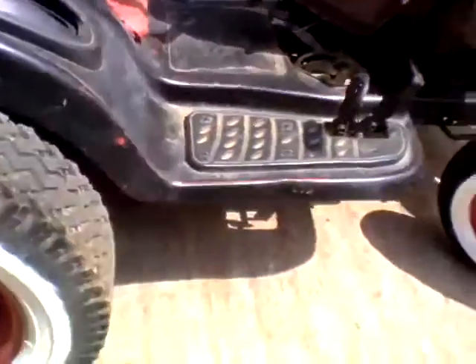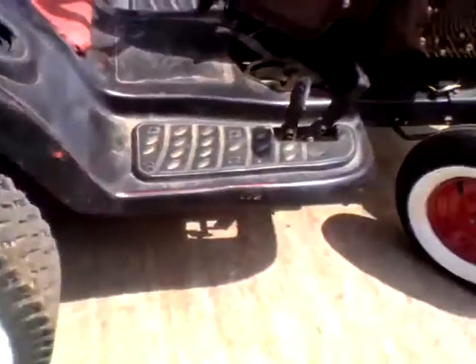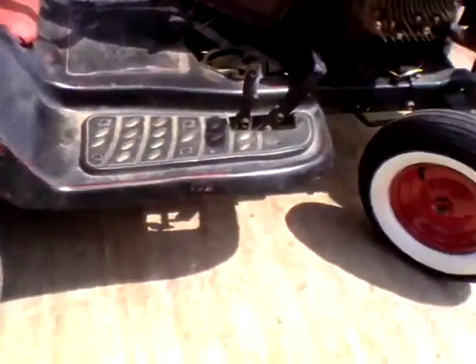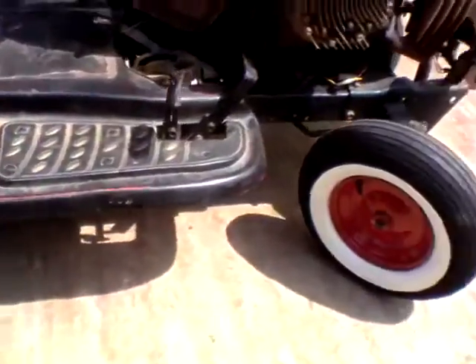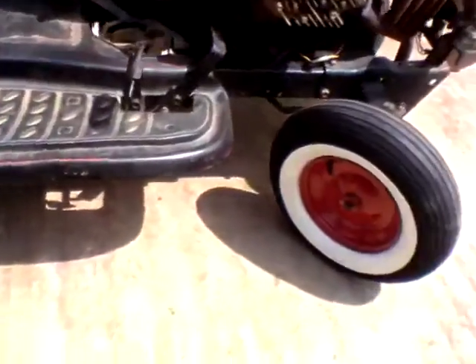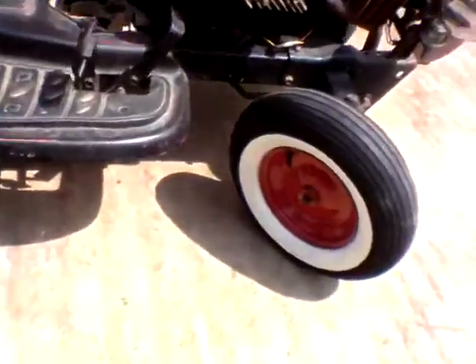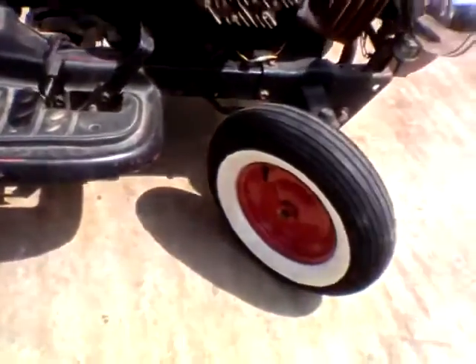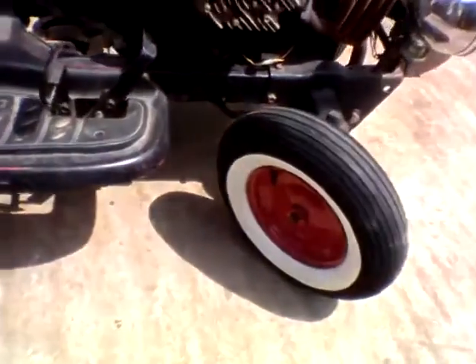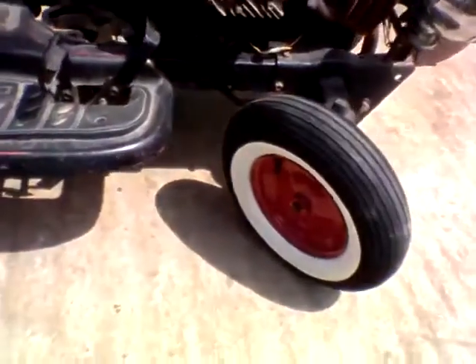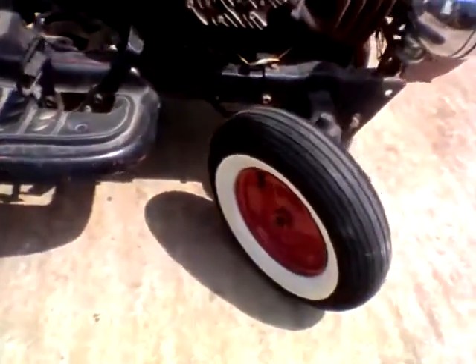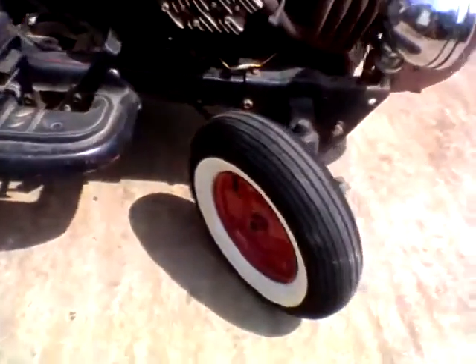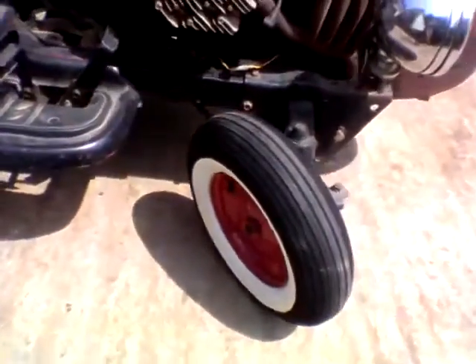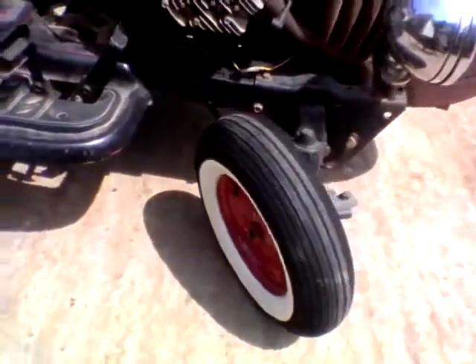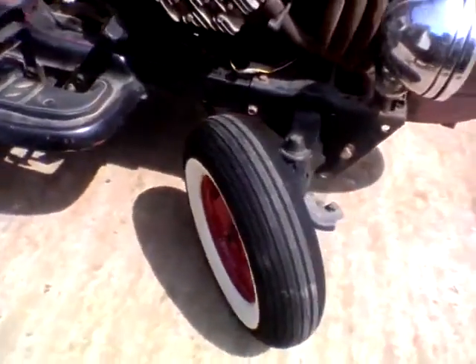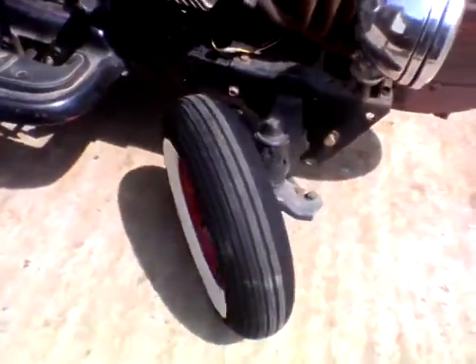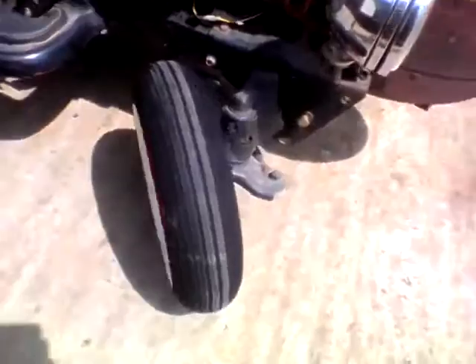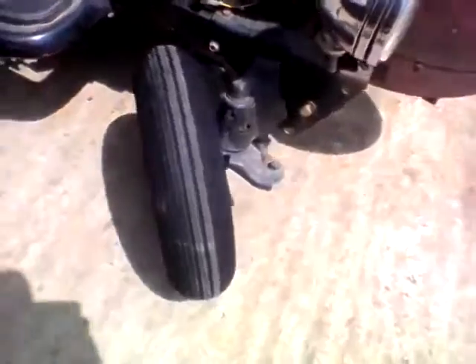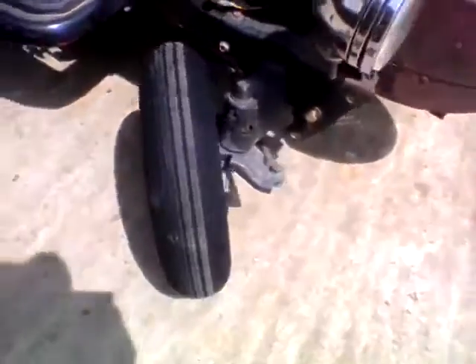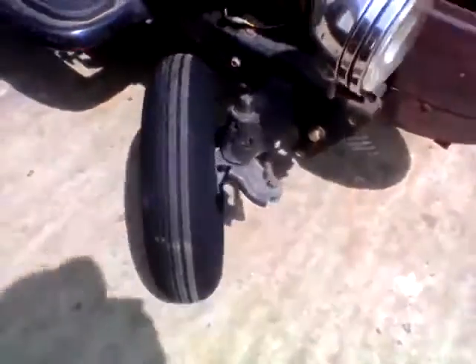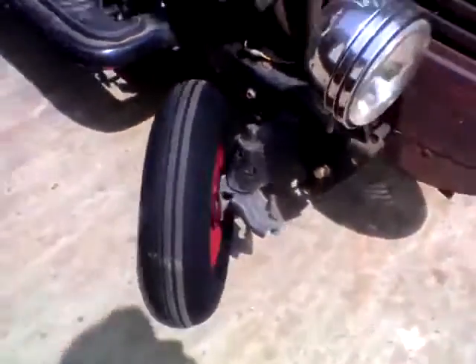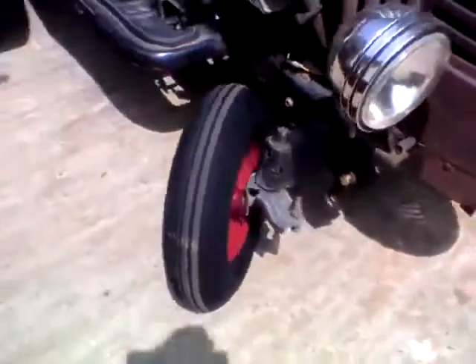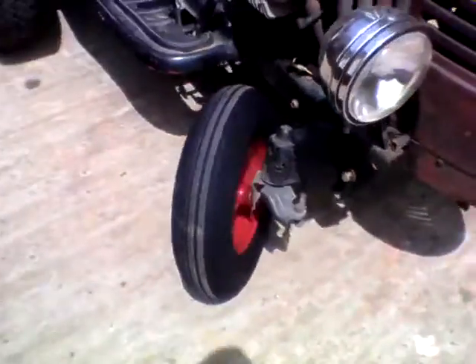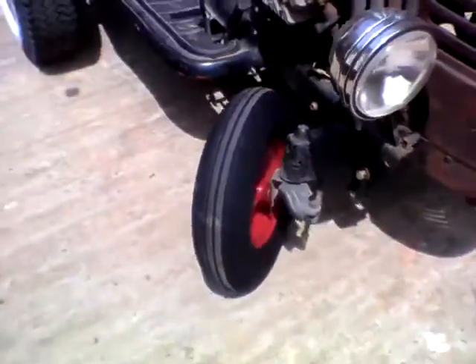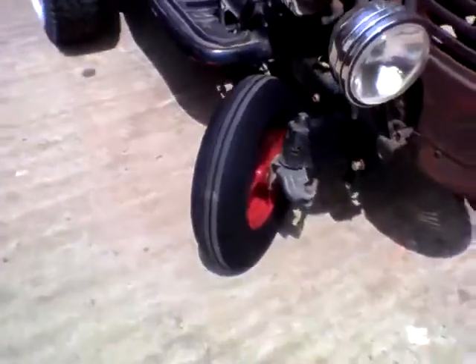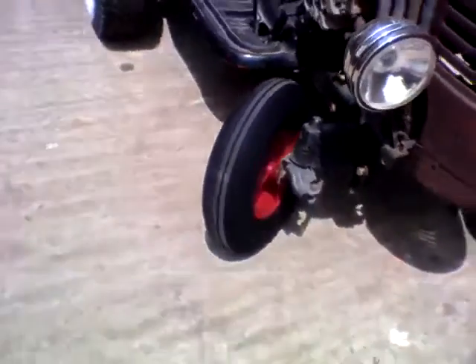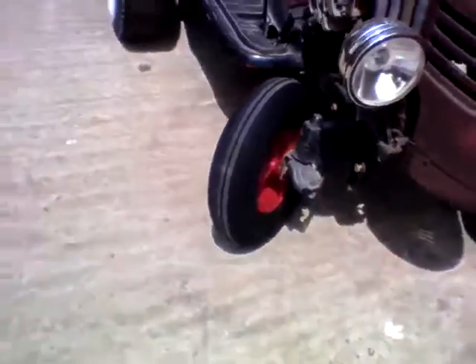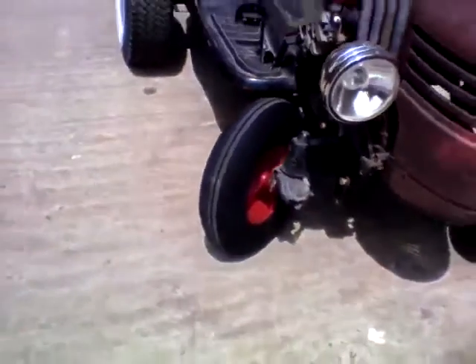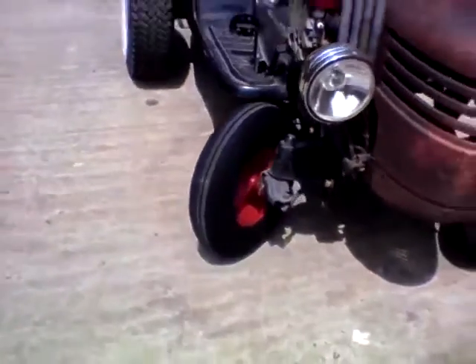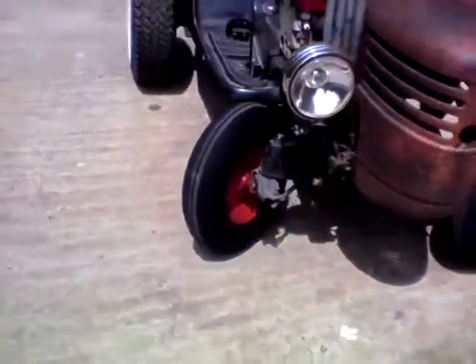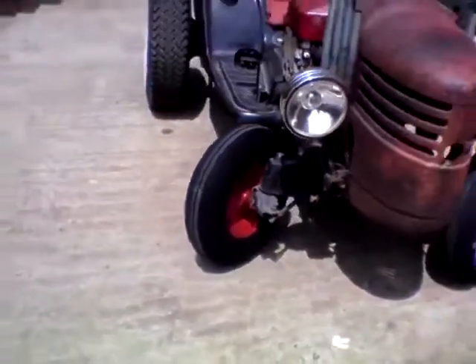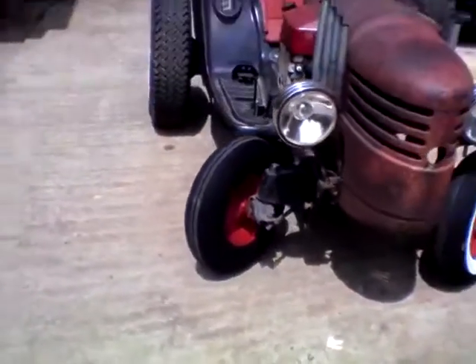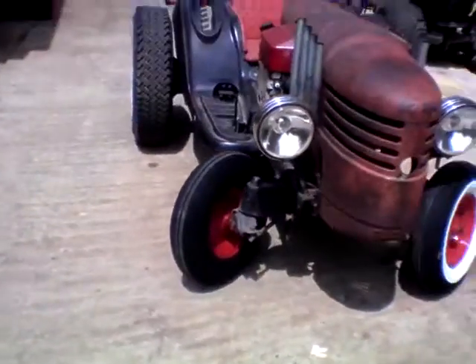So yeah, that's the update on the wrap rod mower build. Here we go!